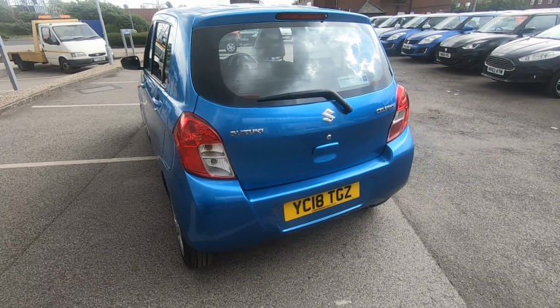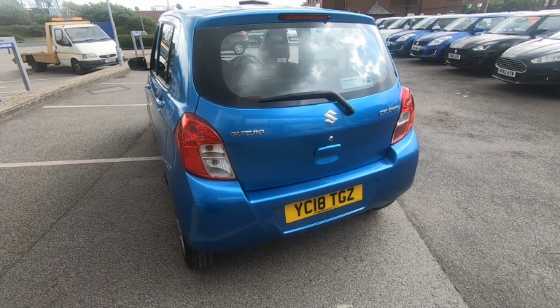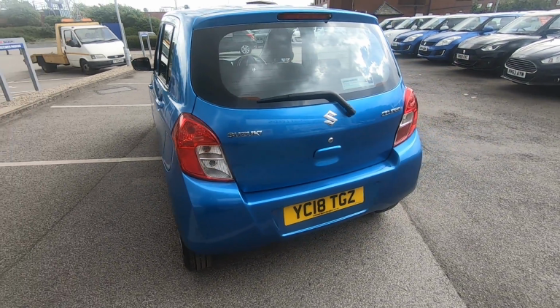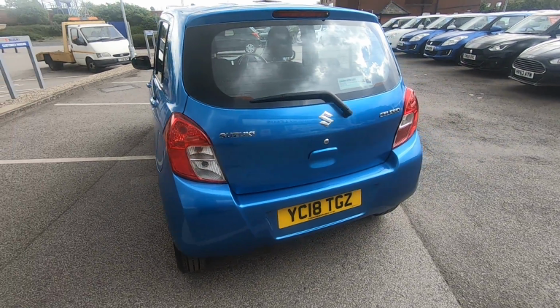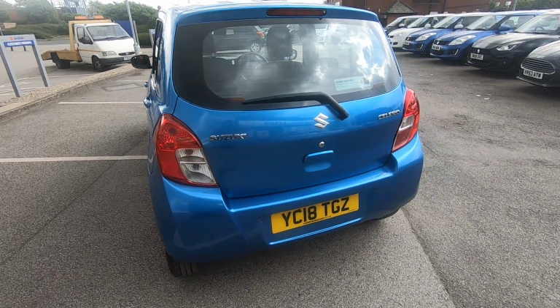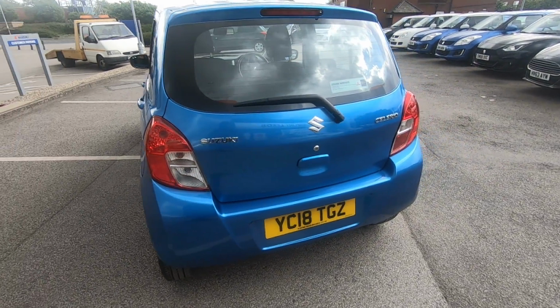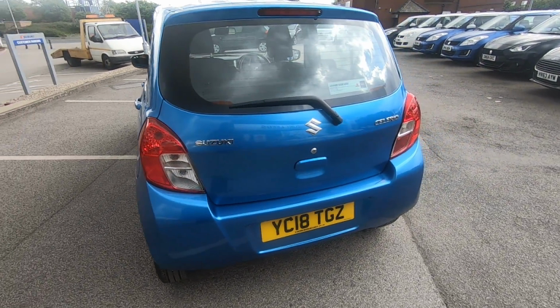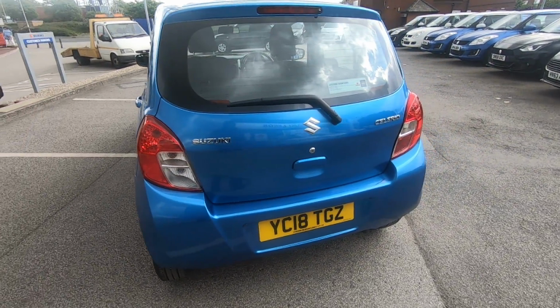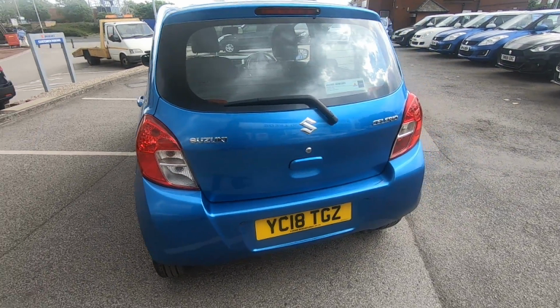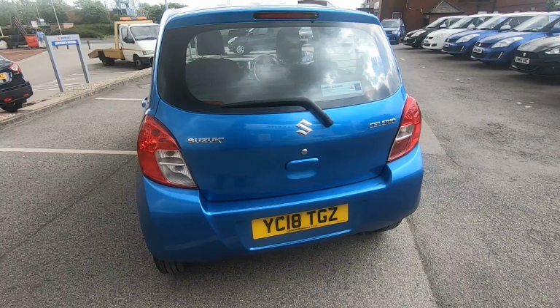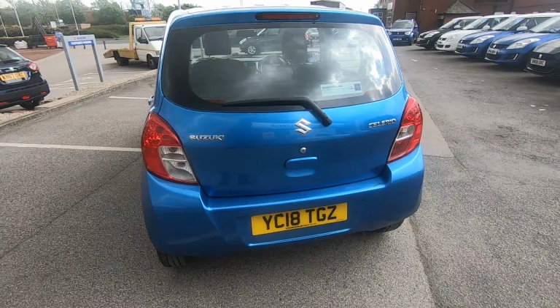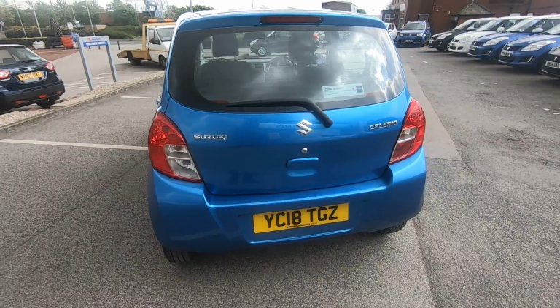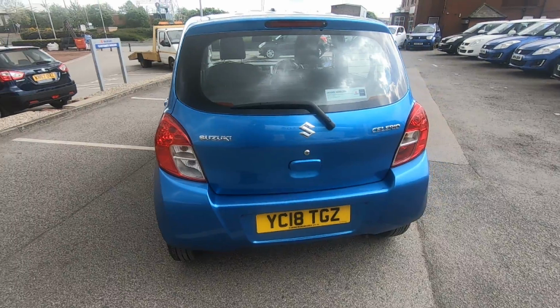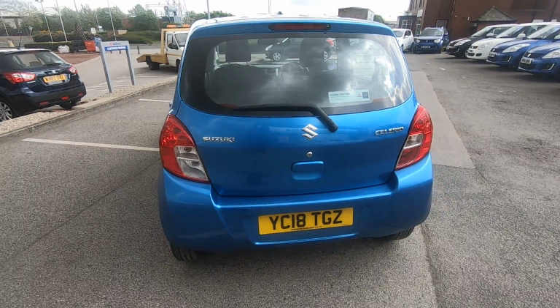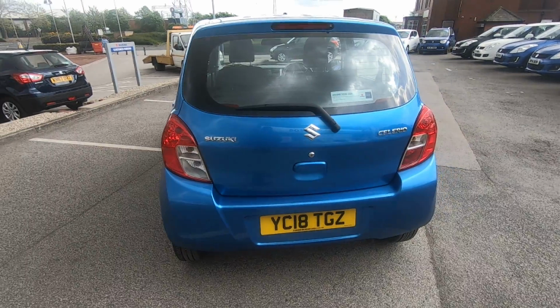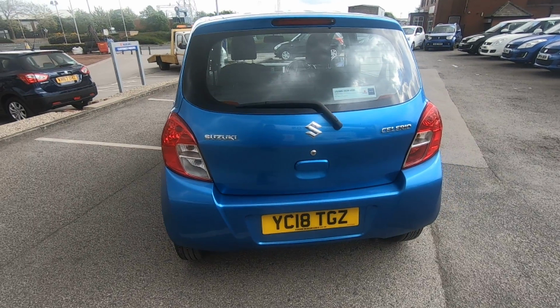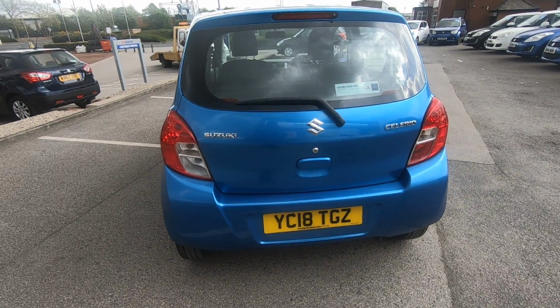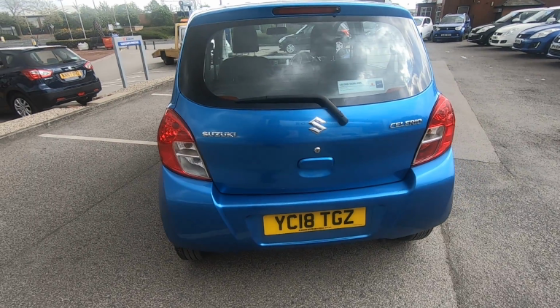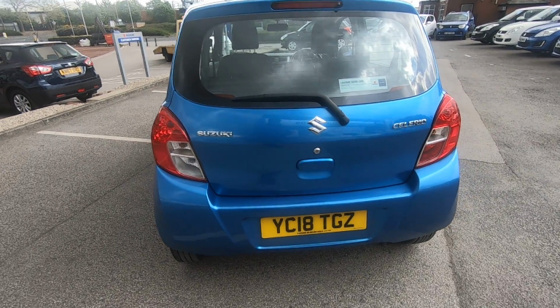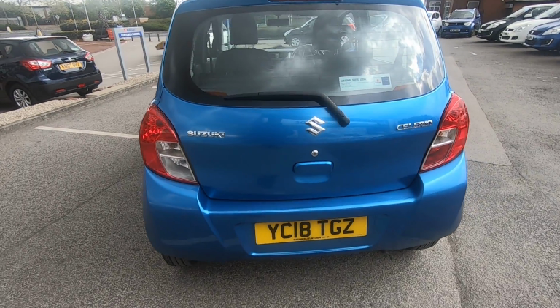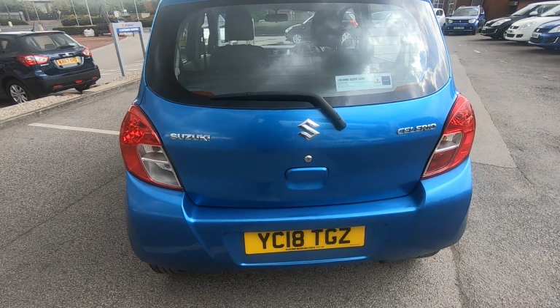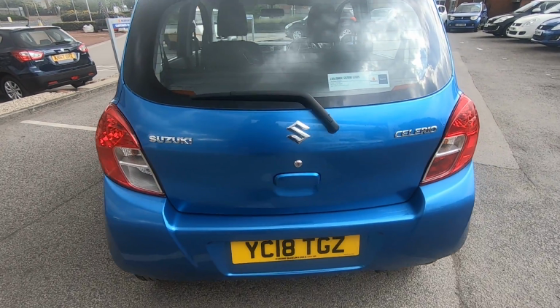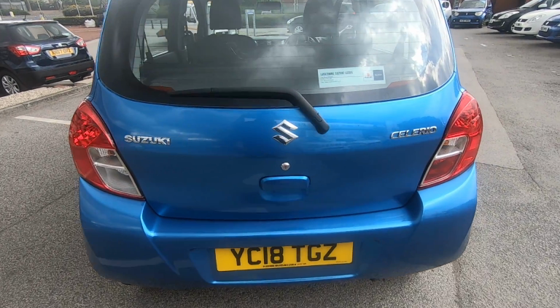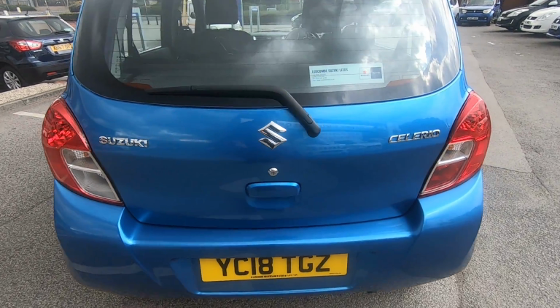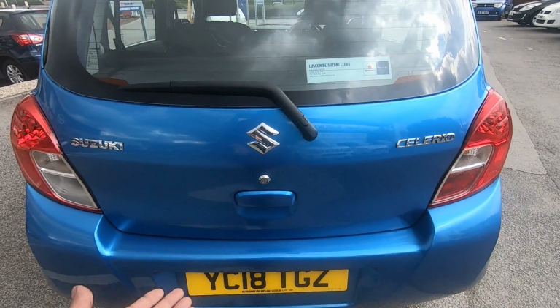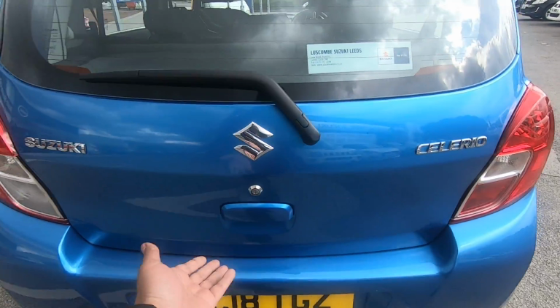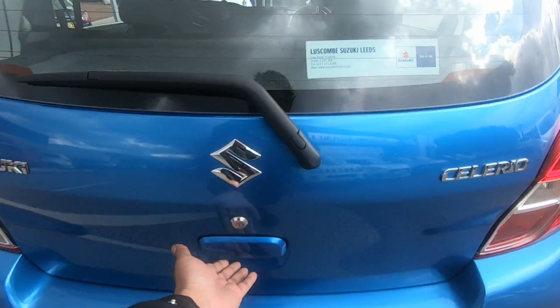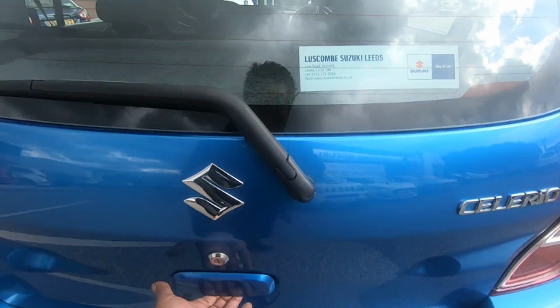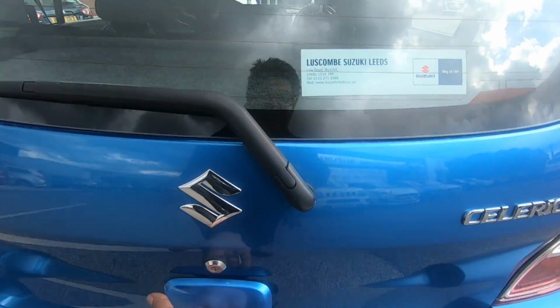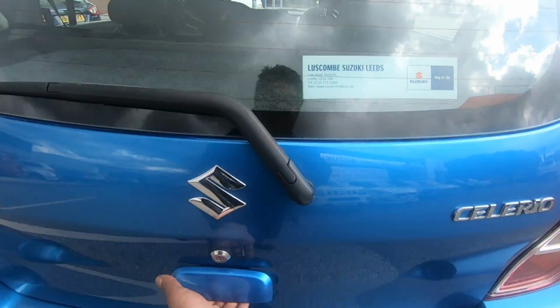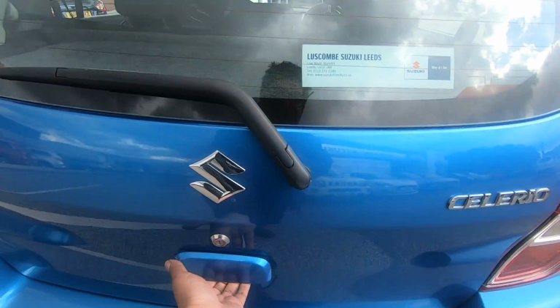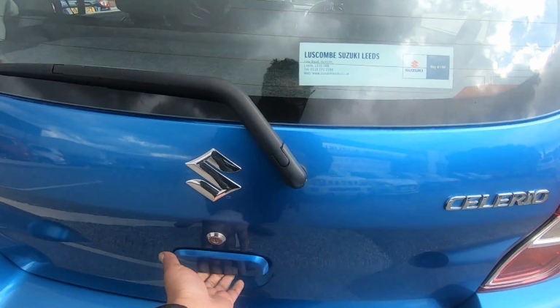Easy to use, easy to drive, easy to park. And there's plenty of boot space.